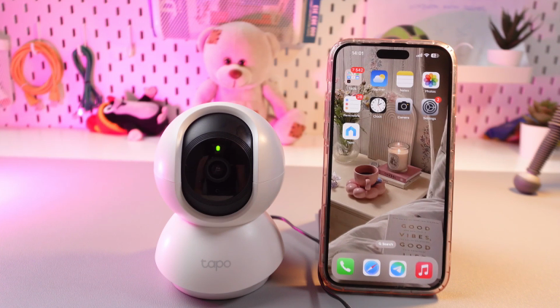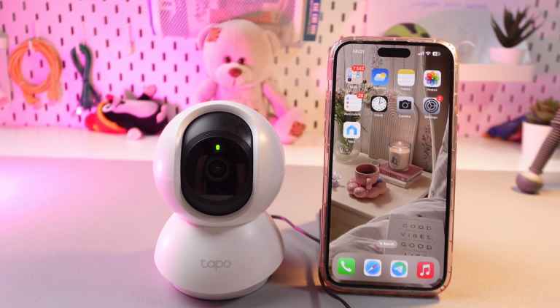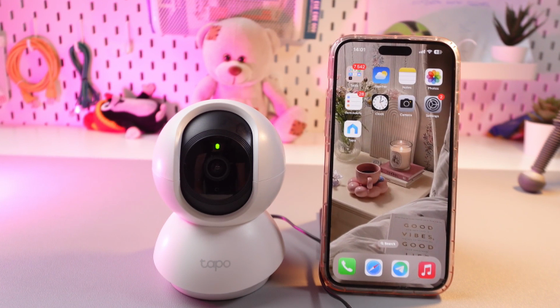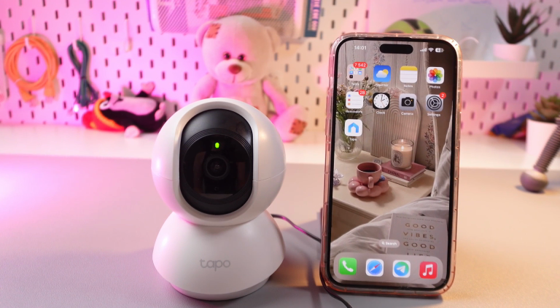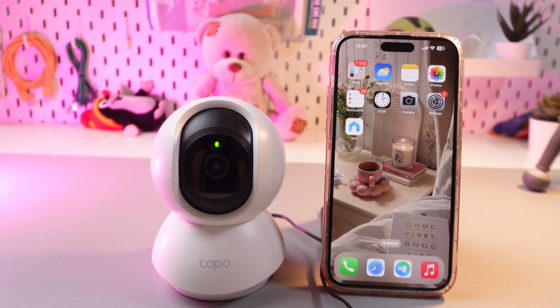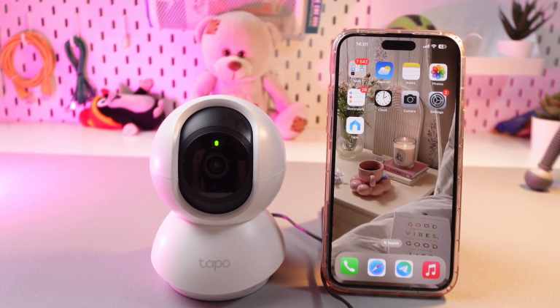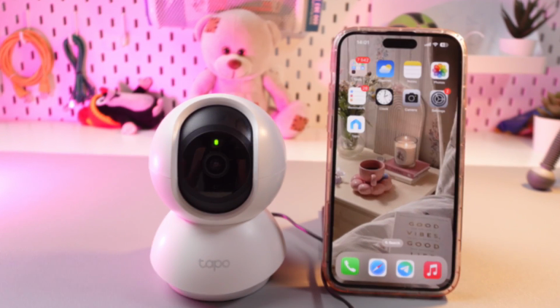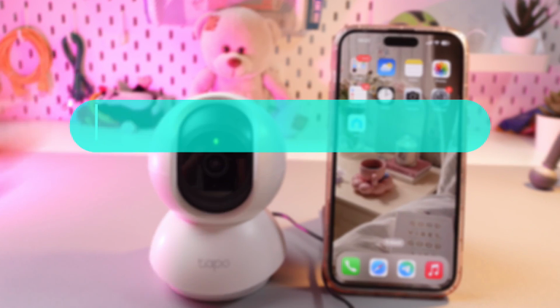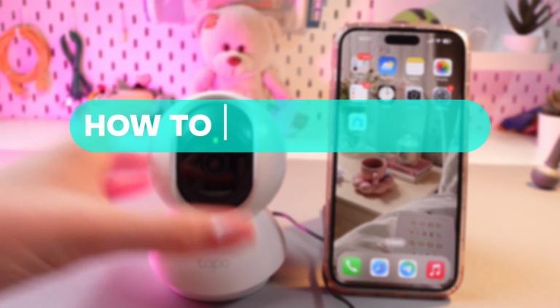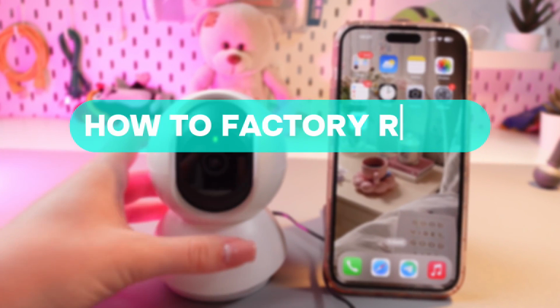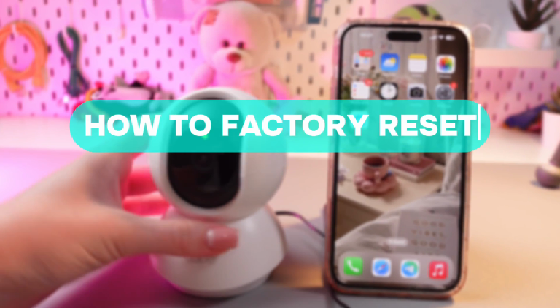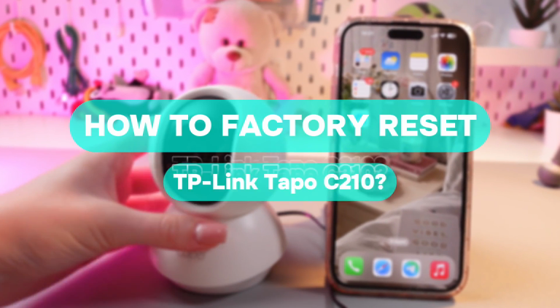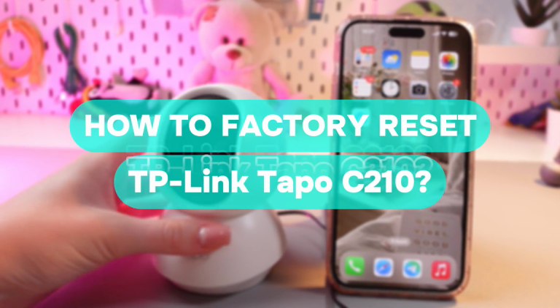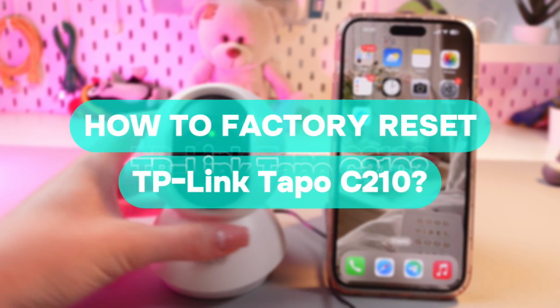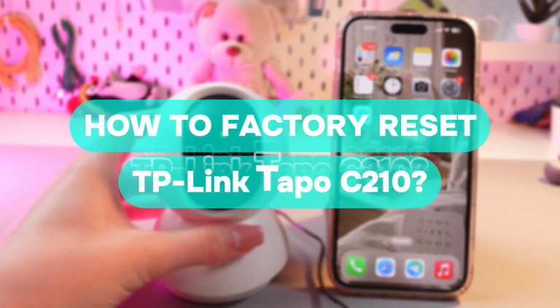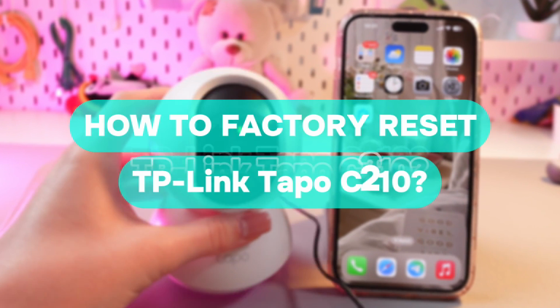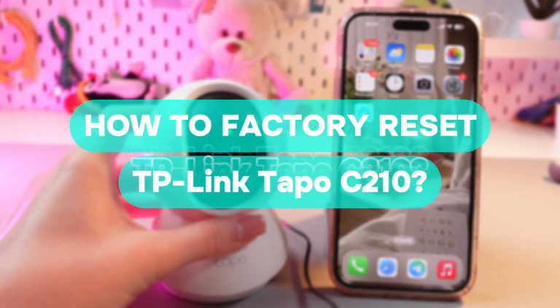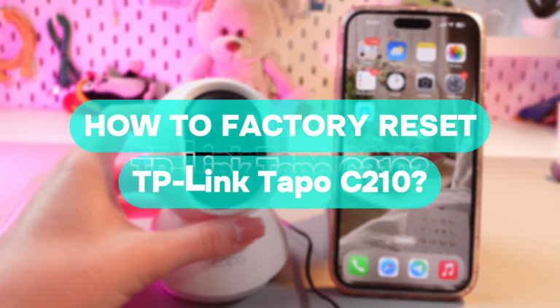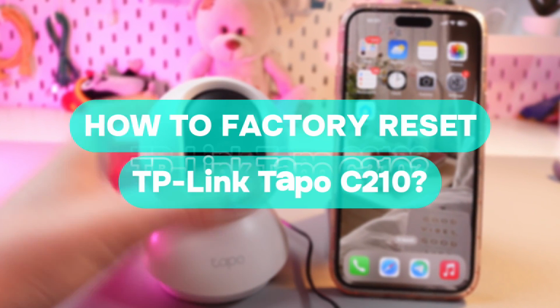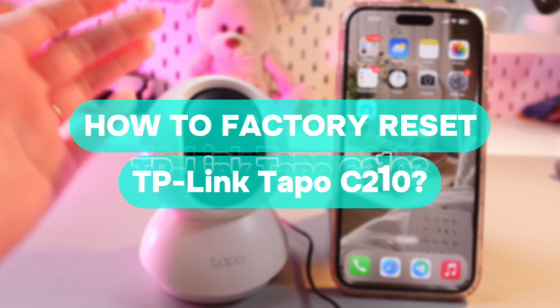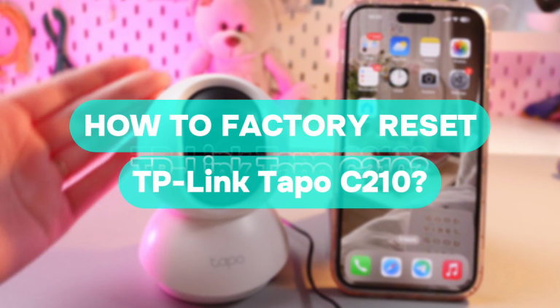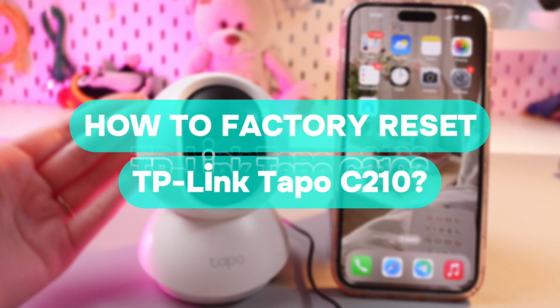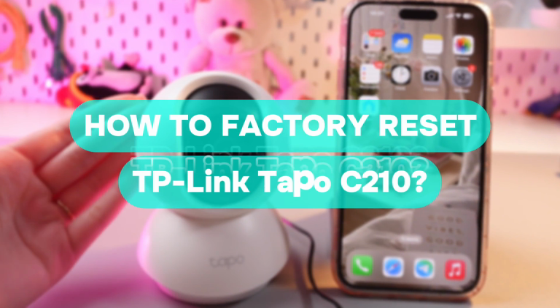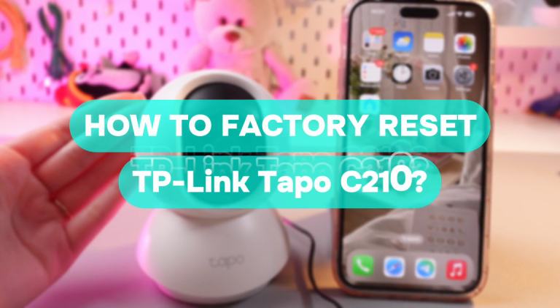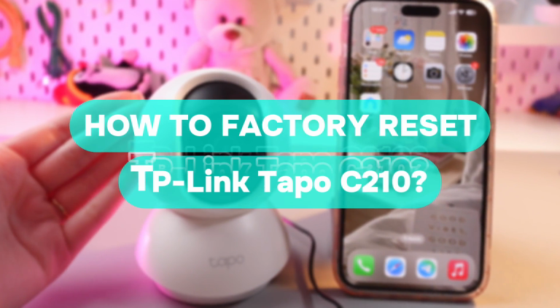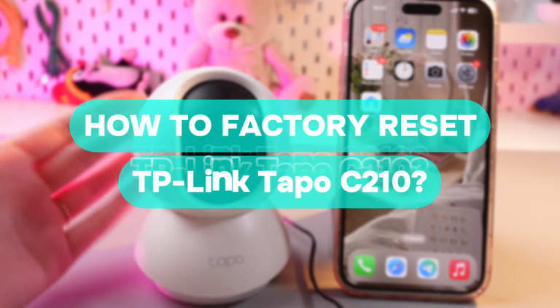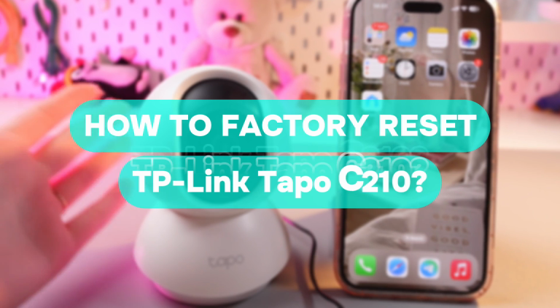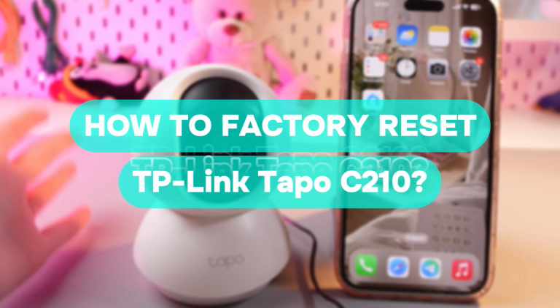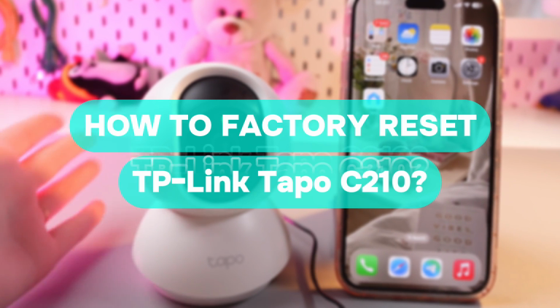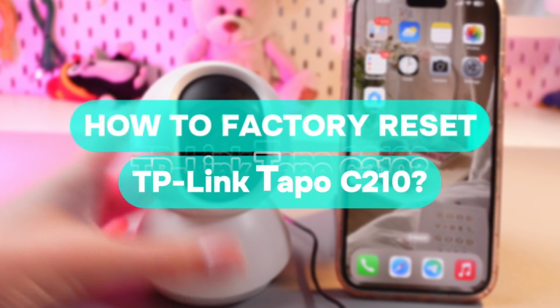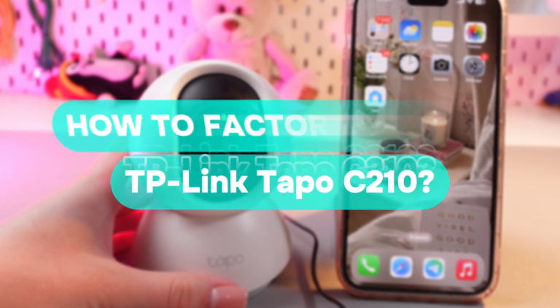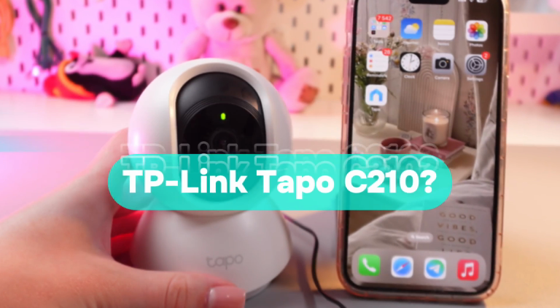Hi there! In today's video I'll show you how to reset this TP-Link Tapo C210. Let's get started.